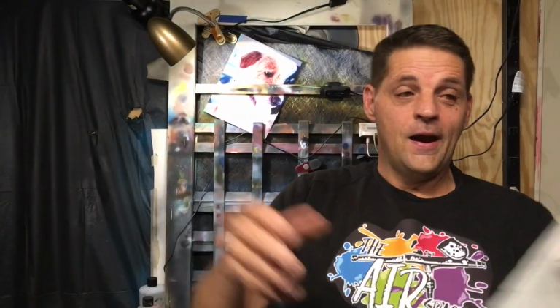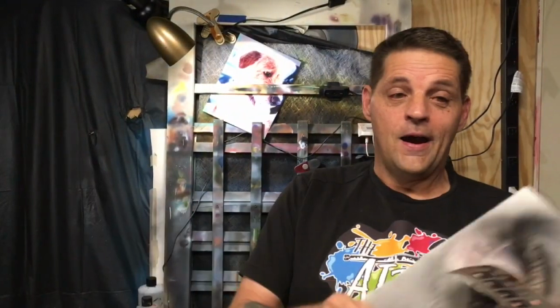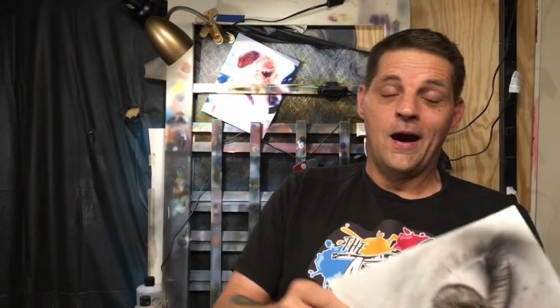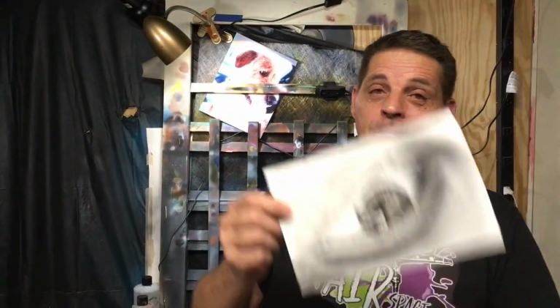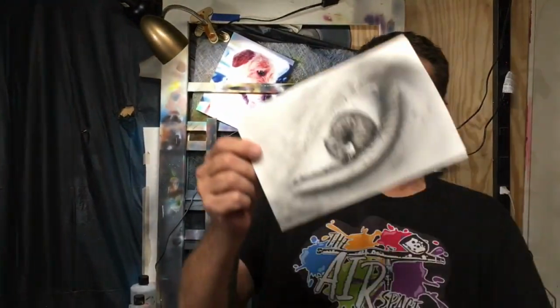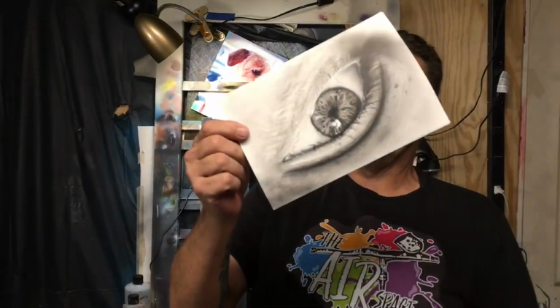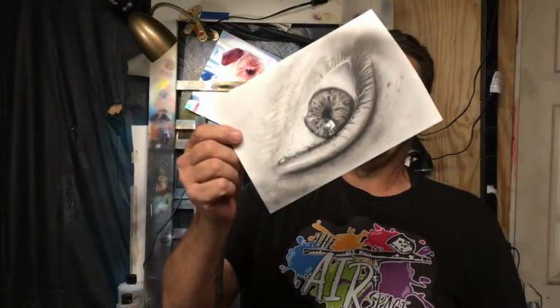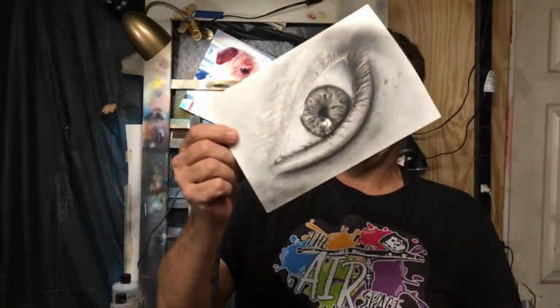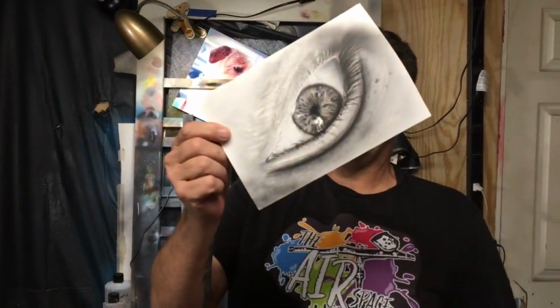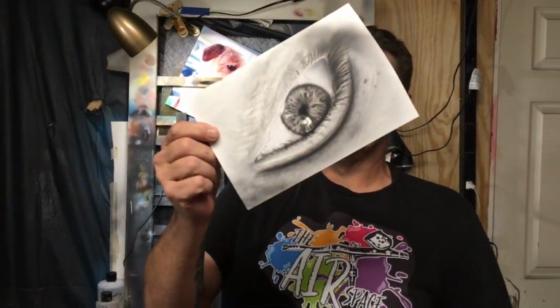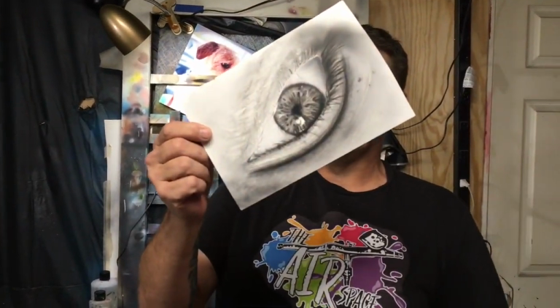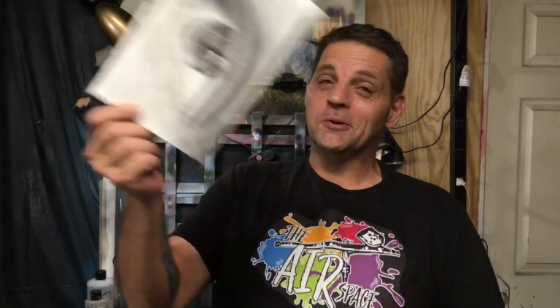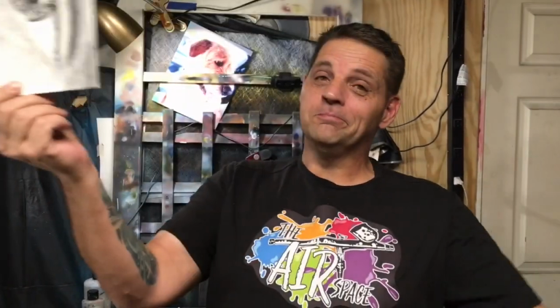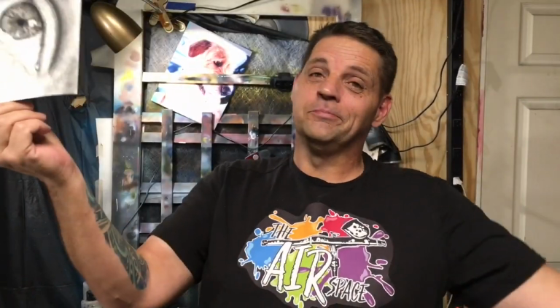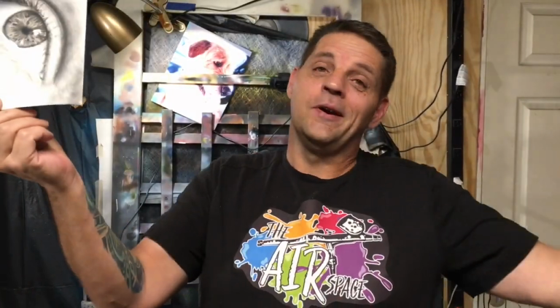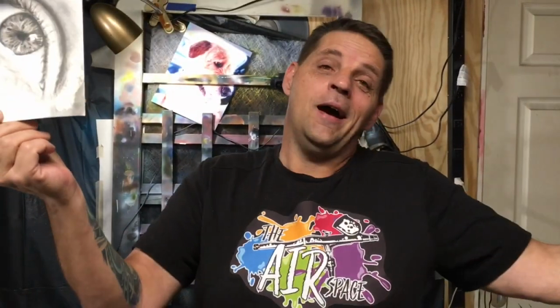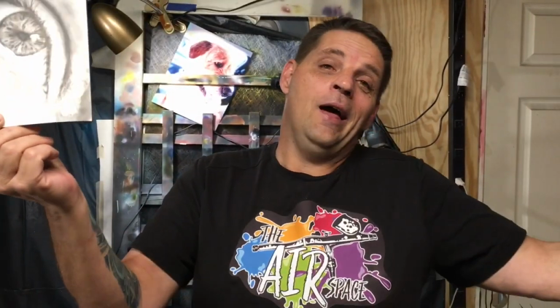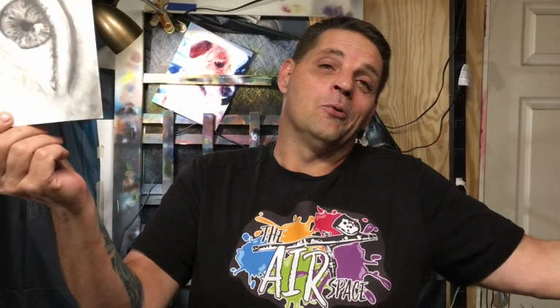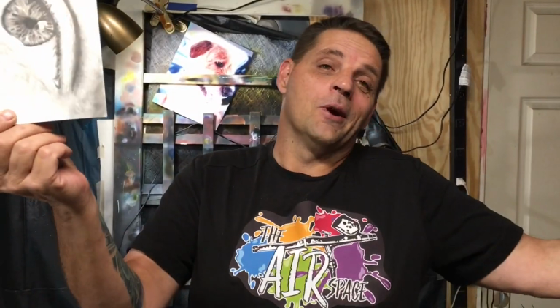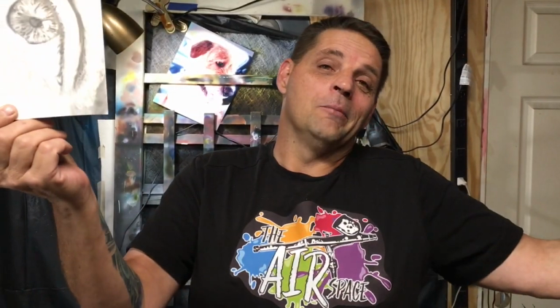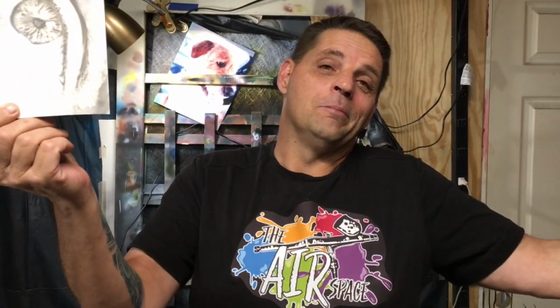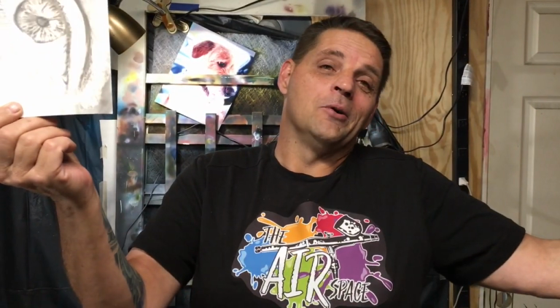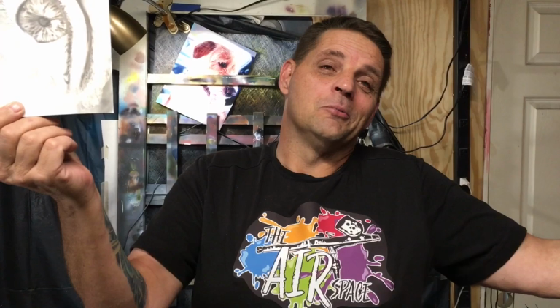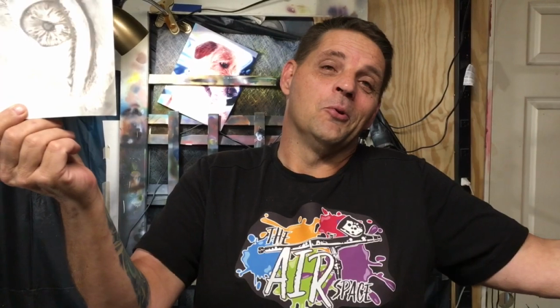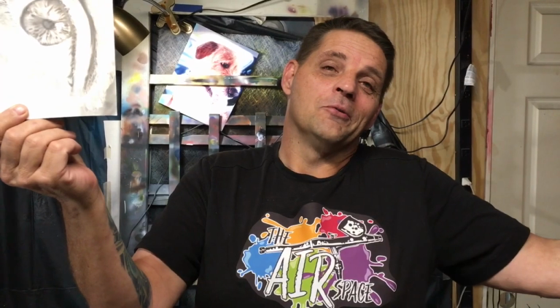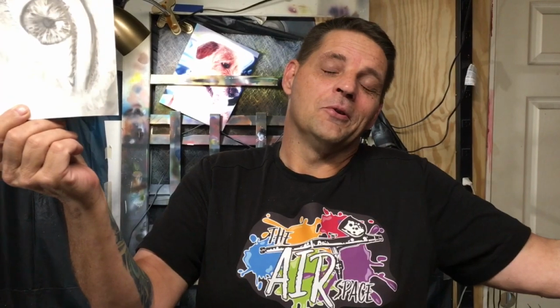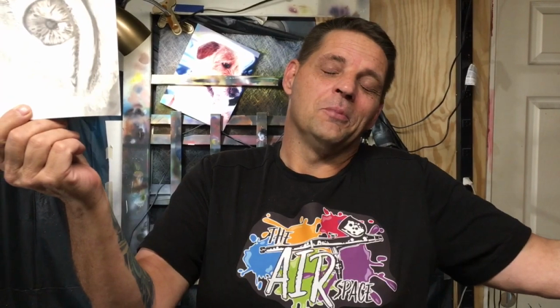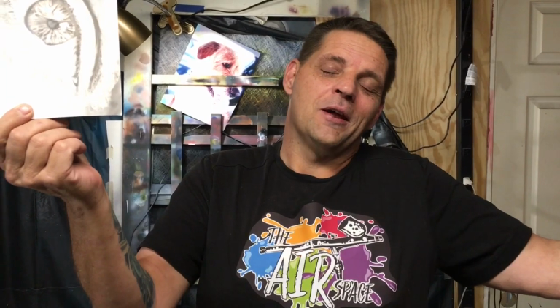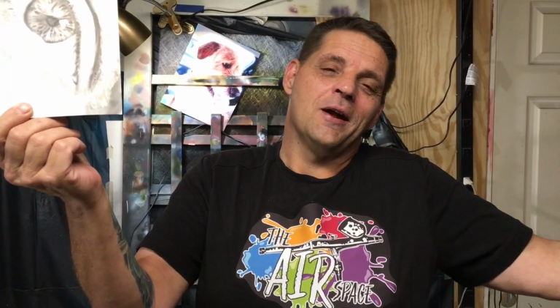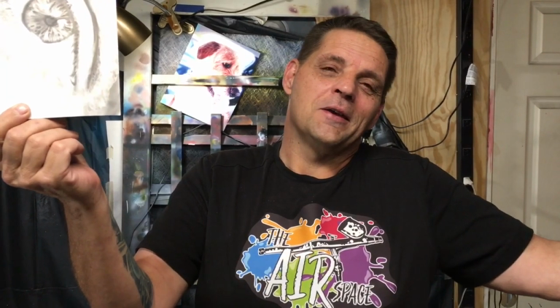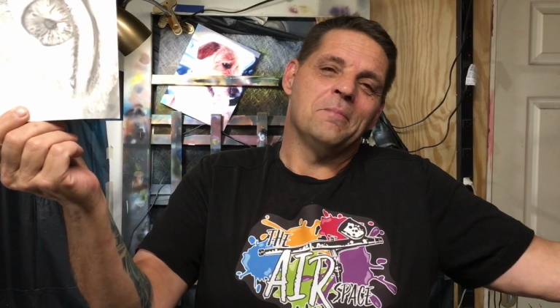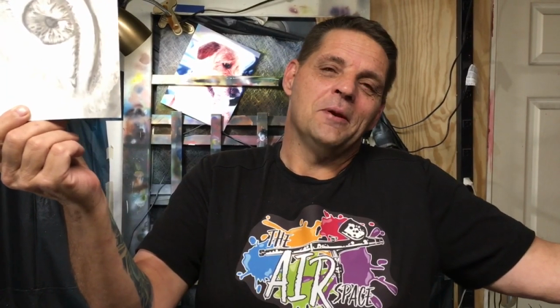I painted this one on poster board. I don't recommend poster board if you're planning on keeping it.